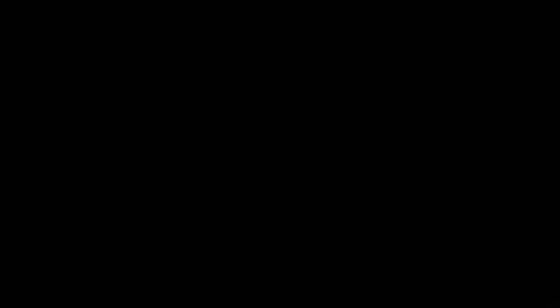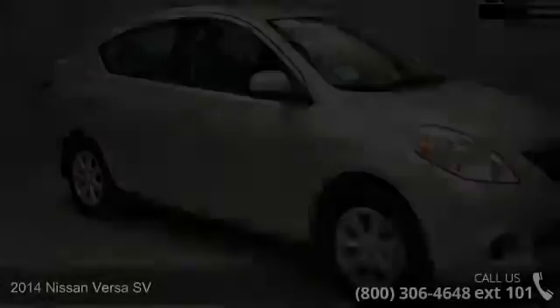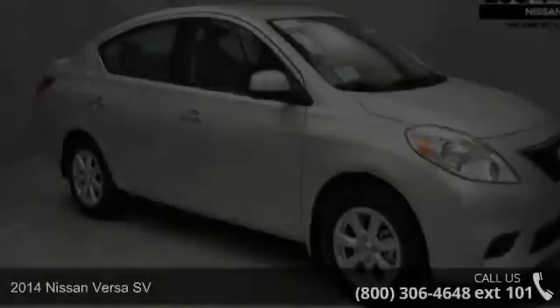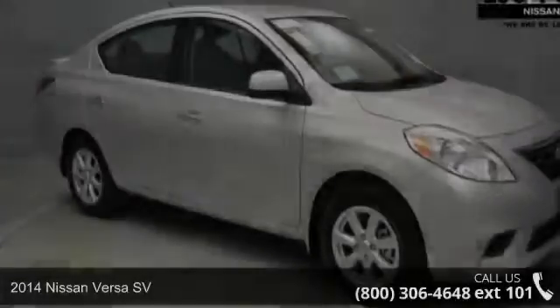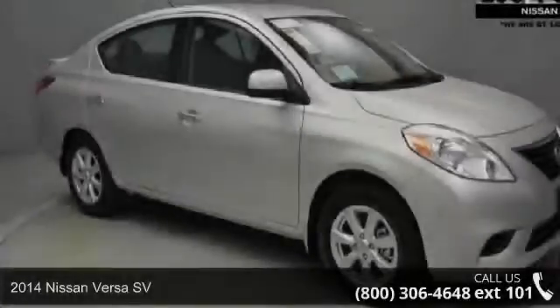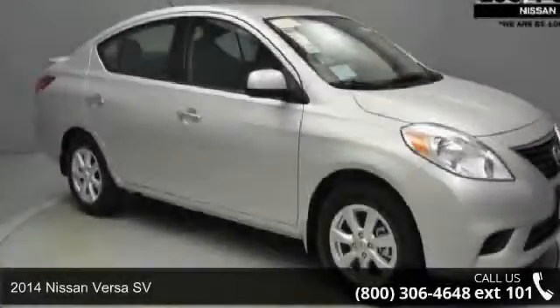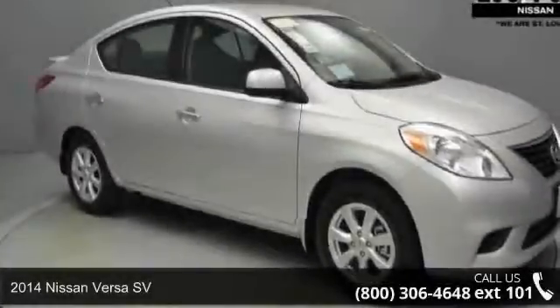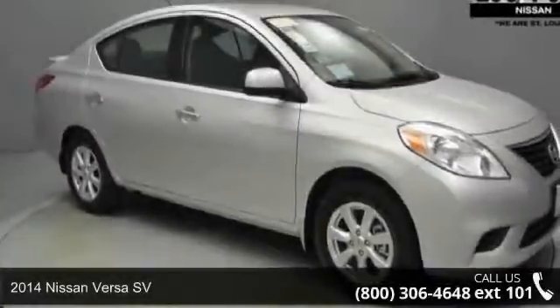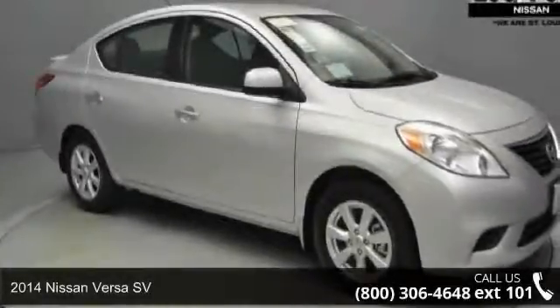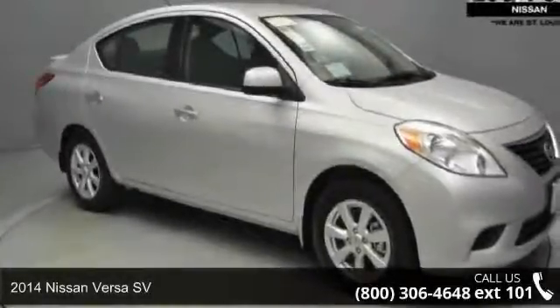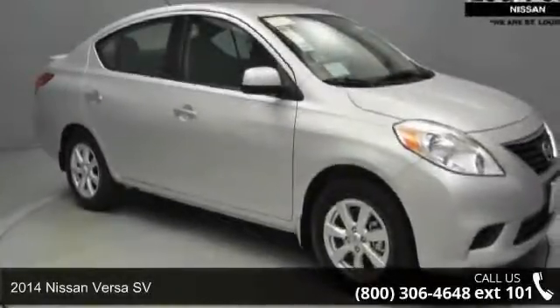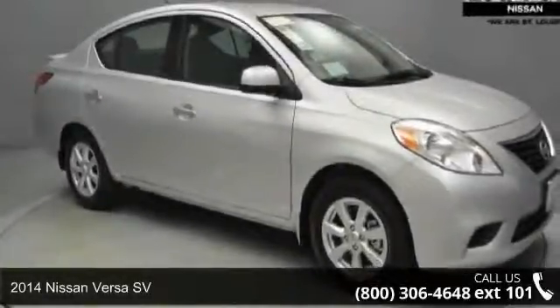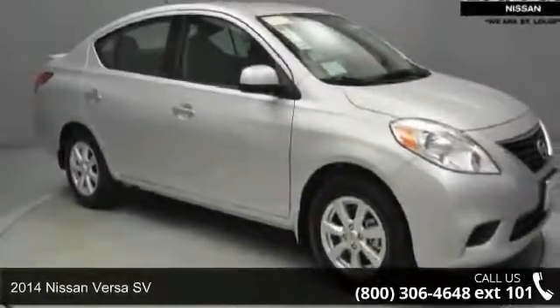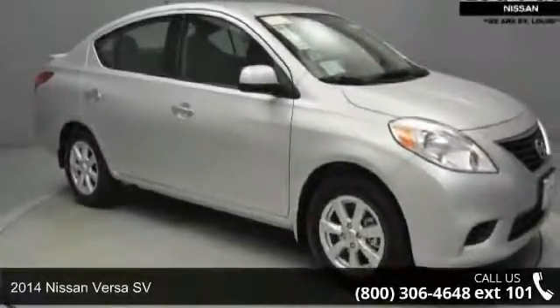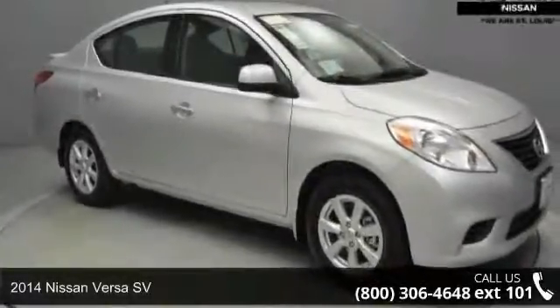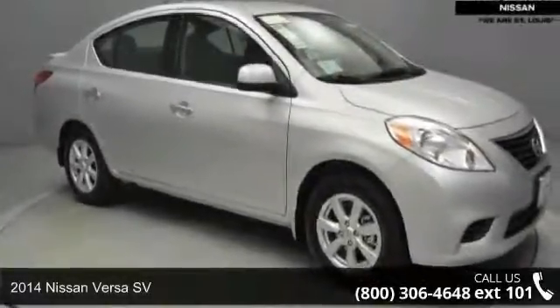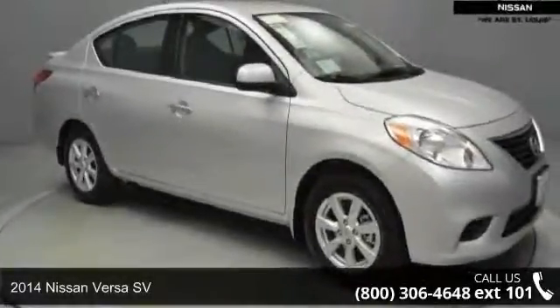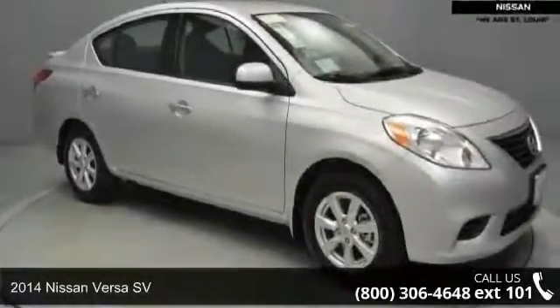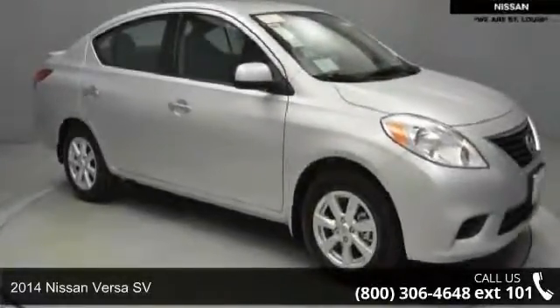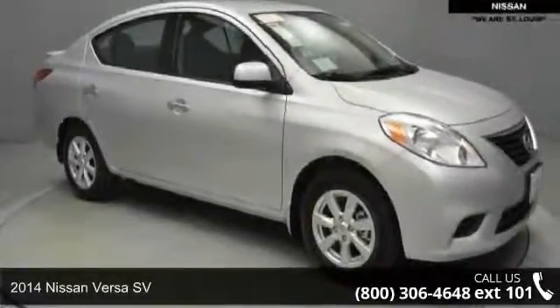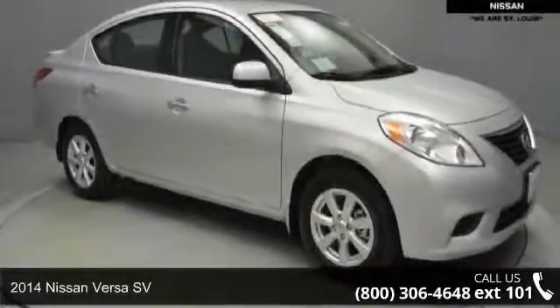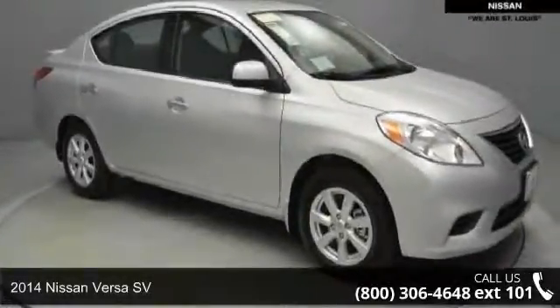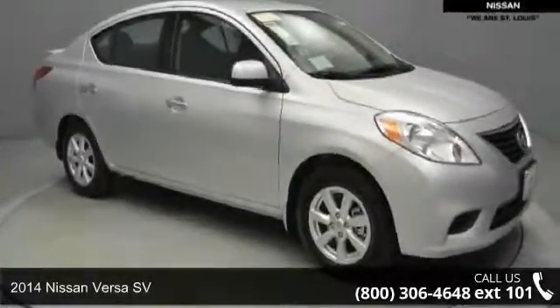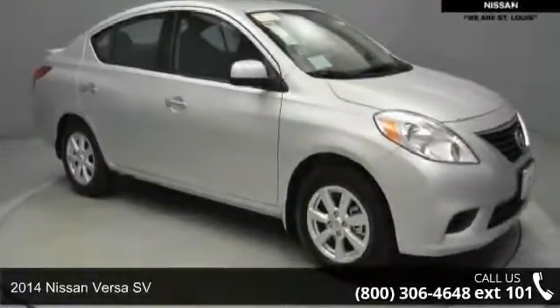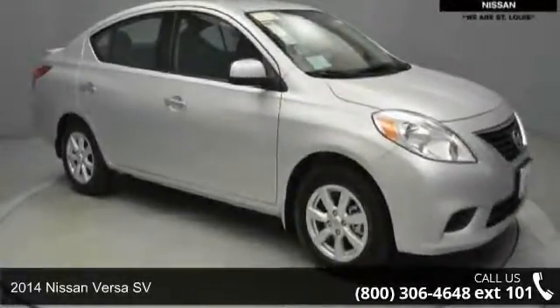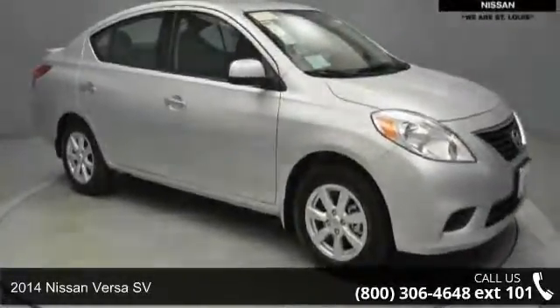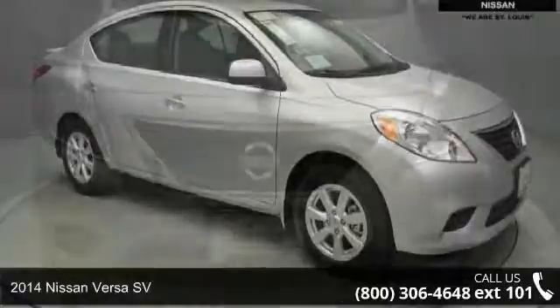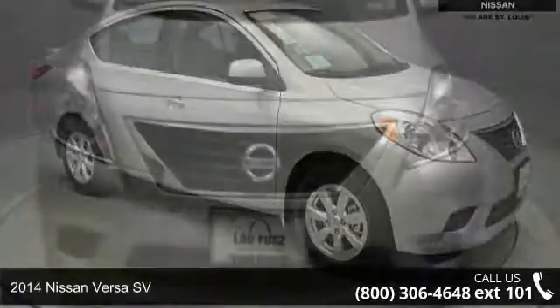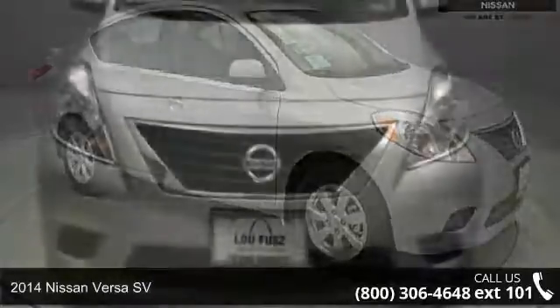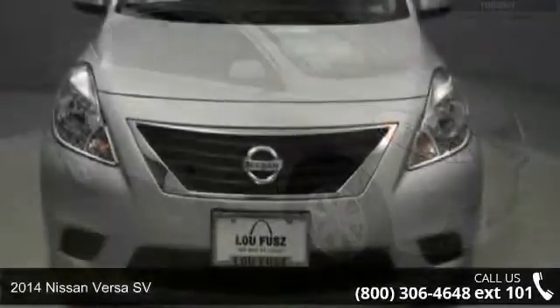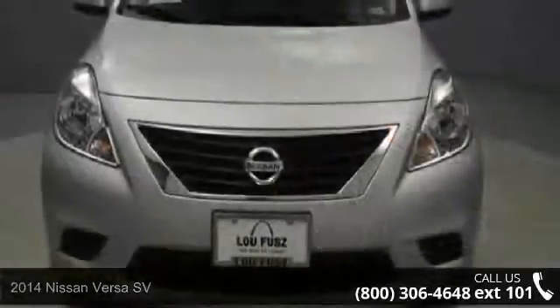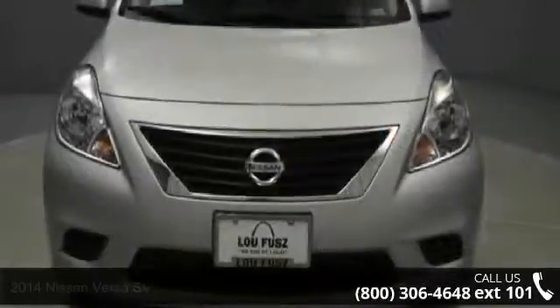Arrive in style with this 2014 Nissan Versa SV. This may be the set of wheels you've been looking for.